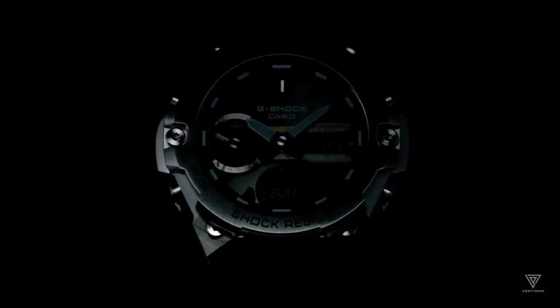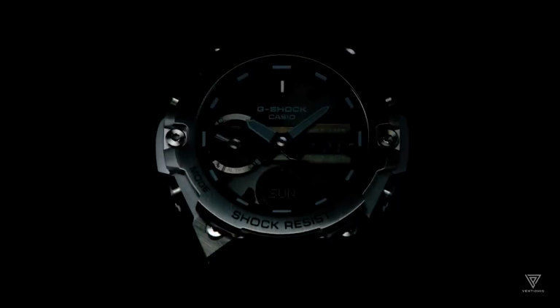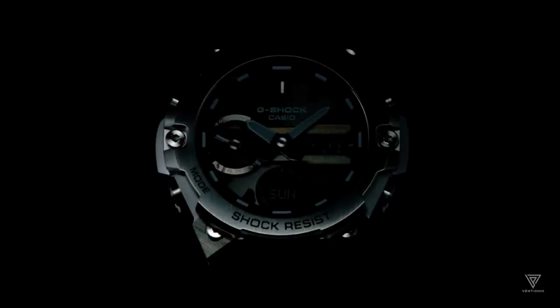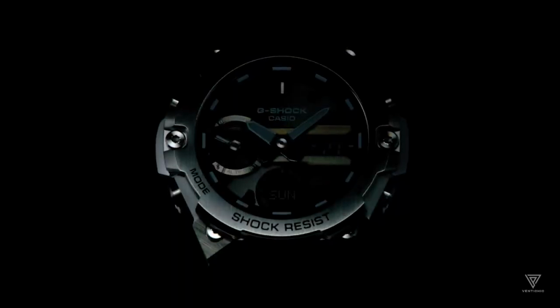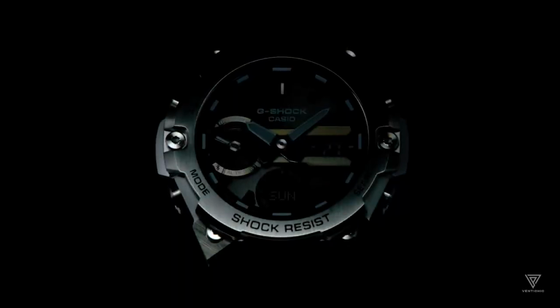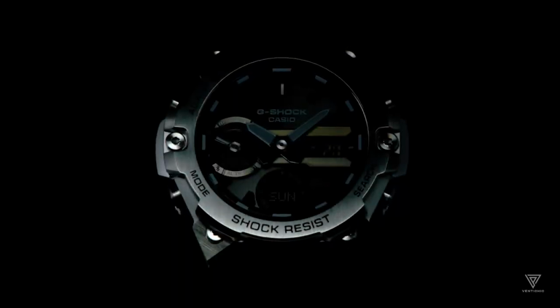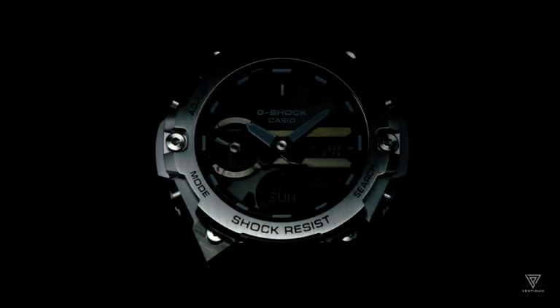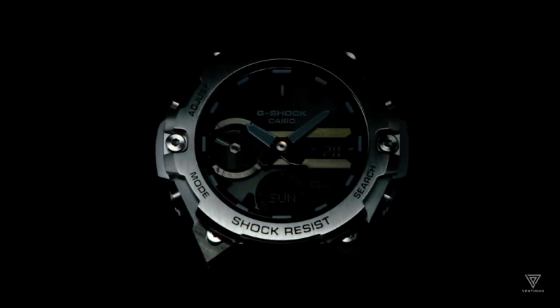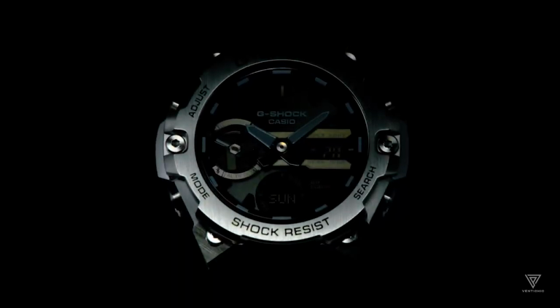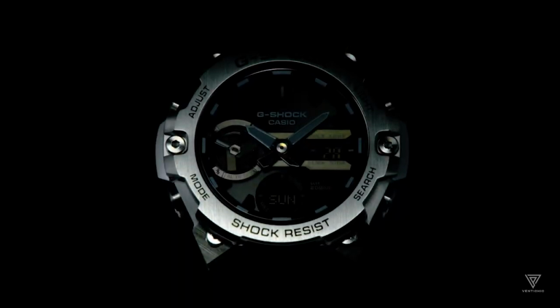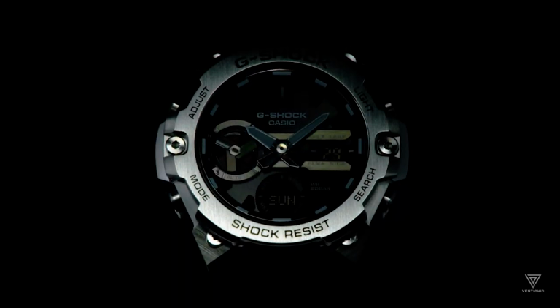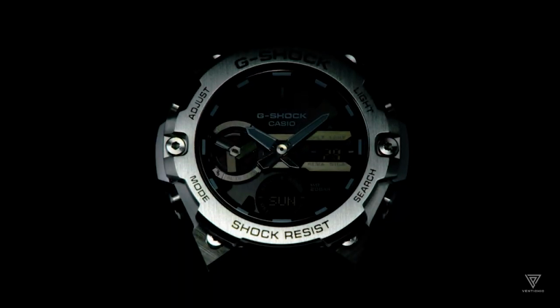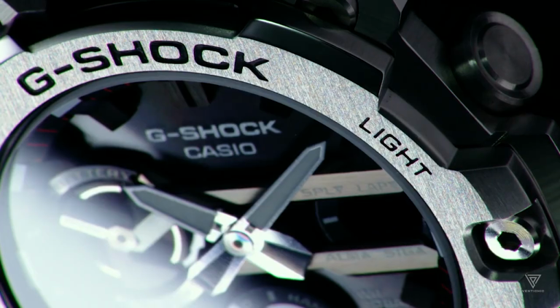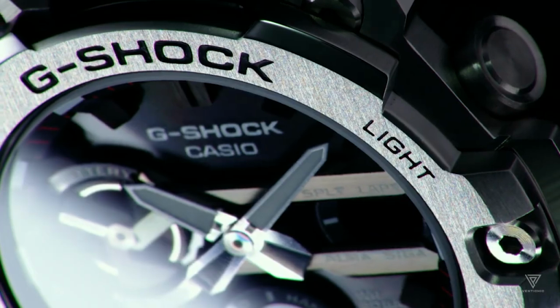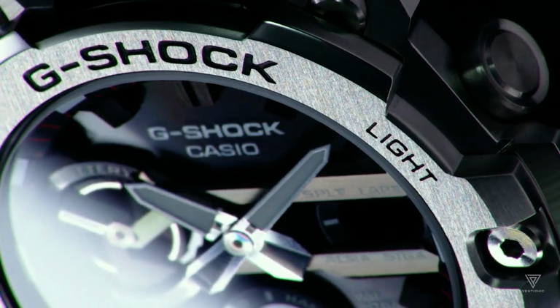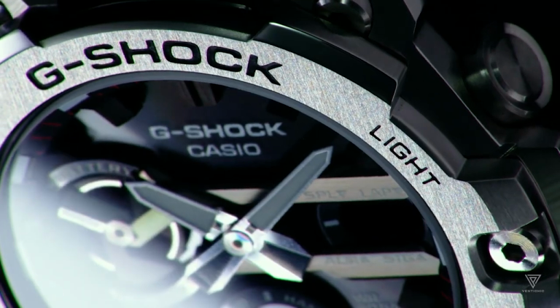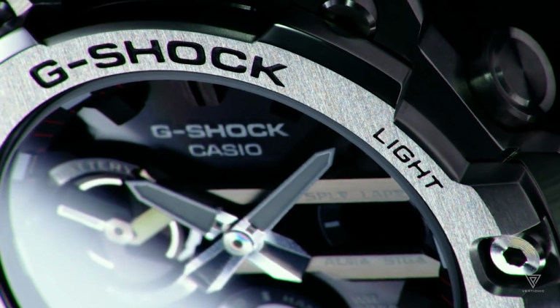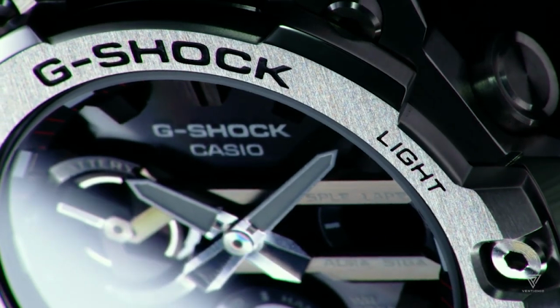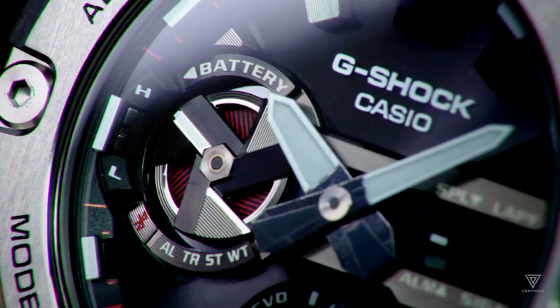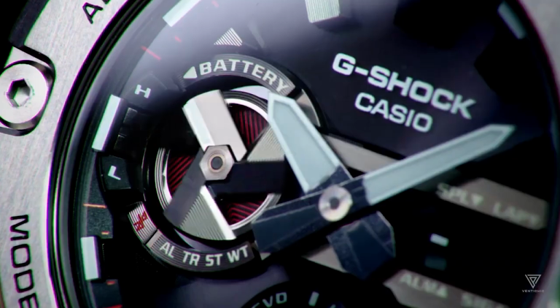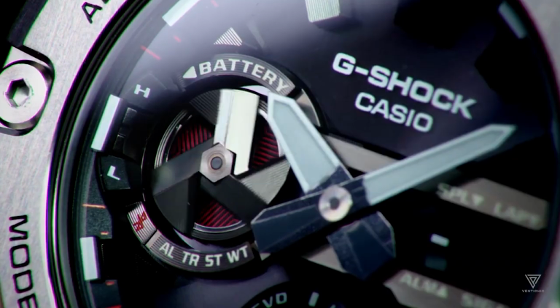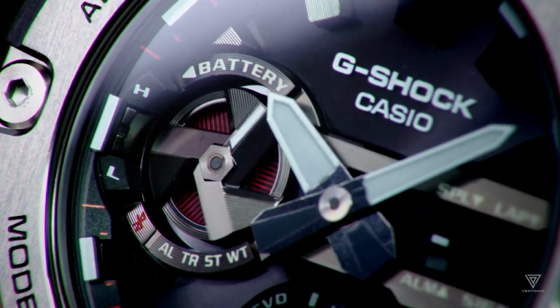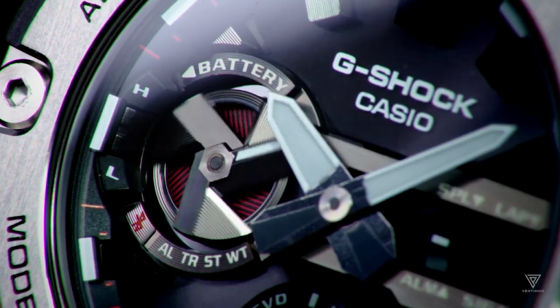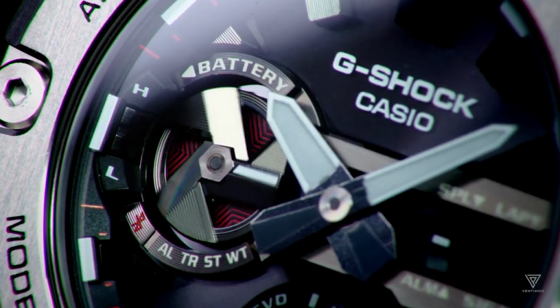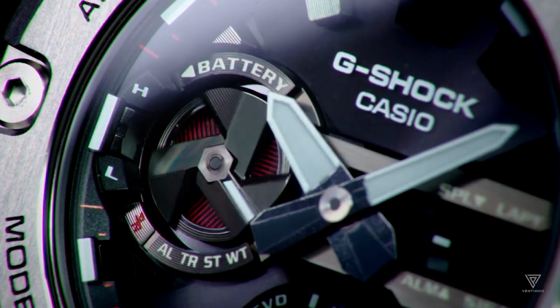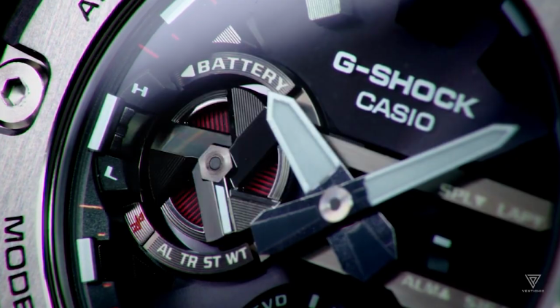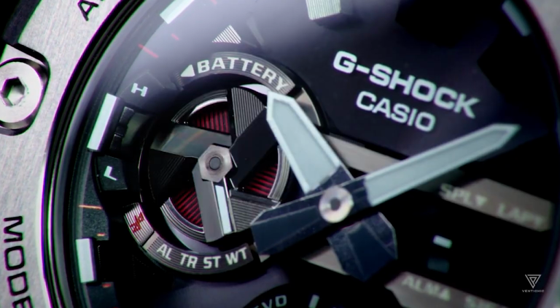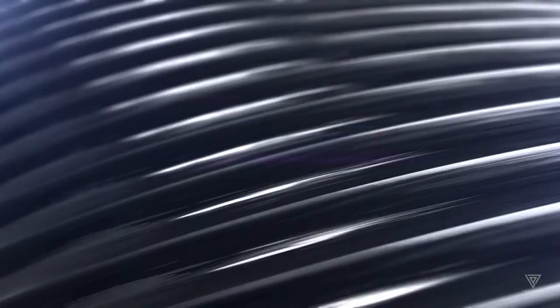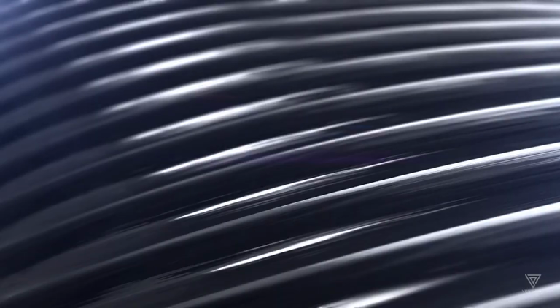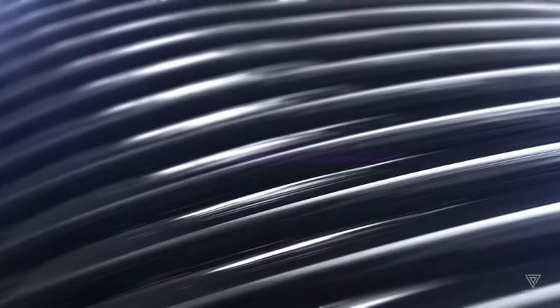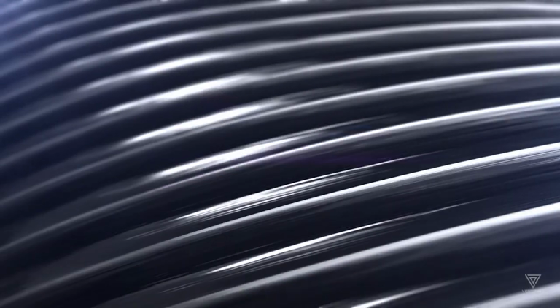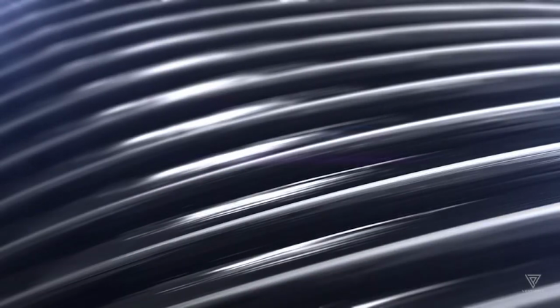A military wristwatch must be durable, dependable, bright, and user-friendly to be considered mission-ready.